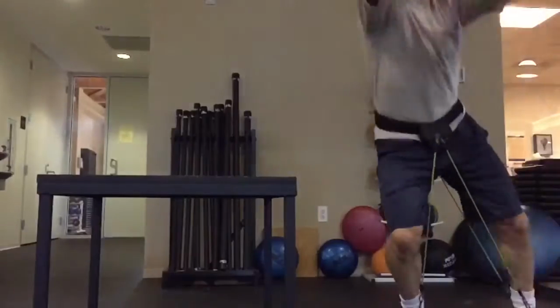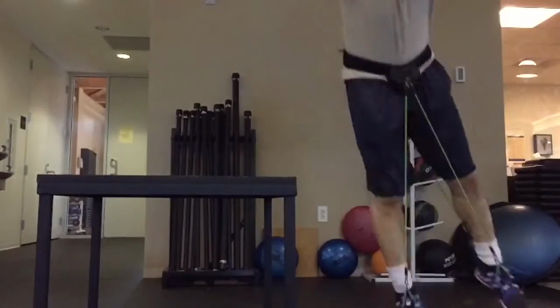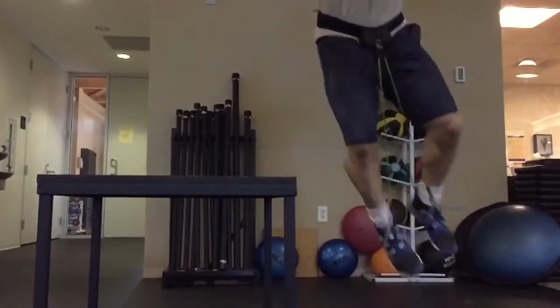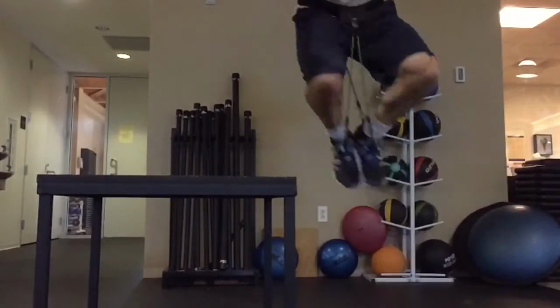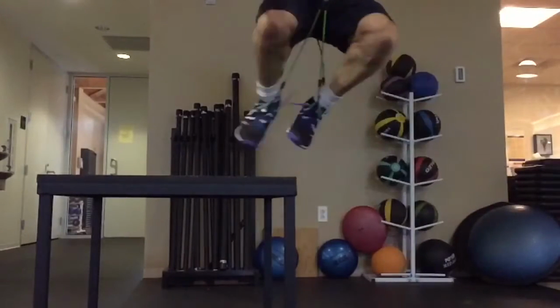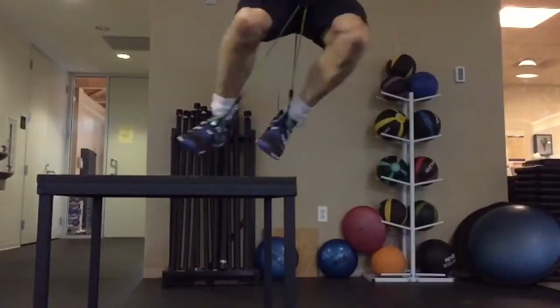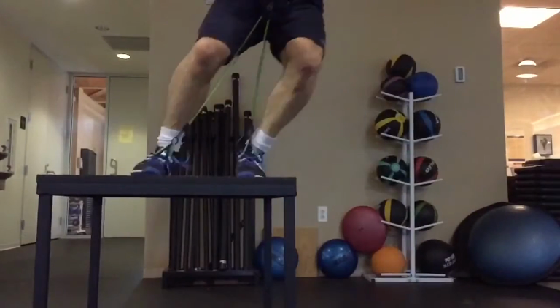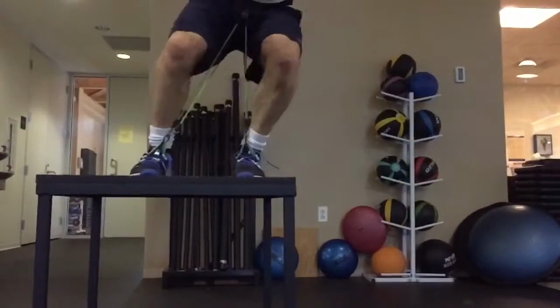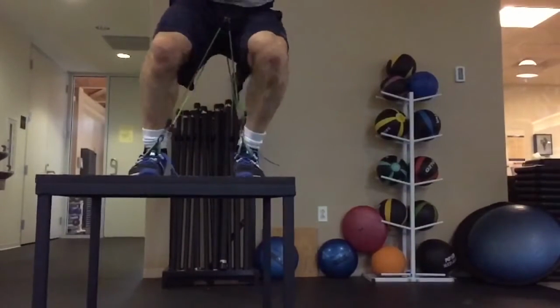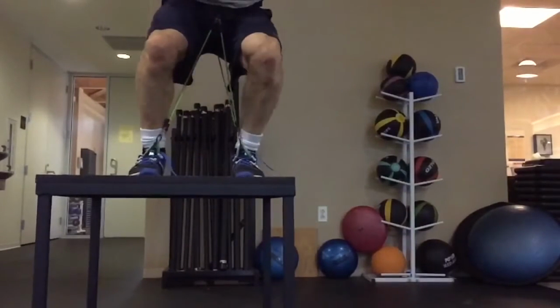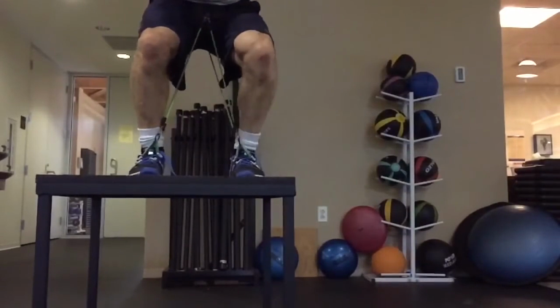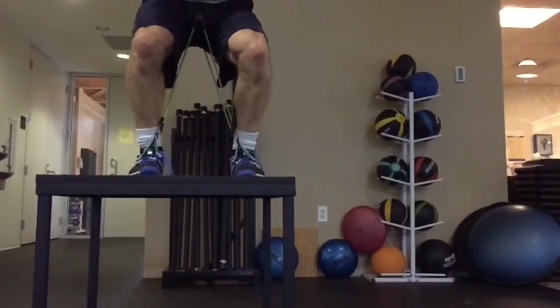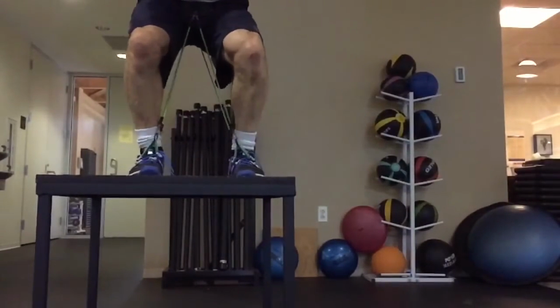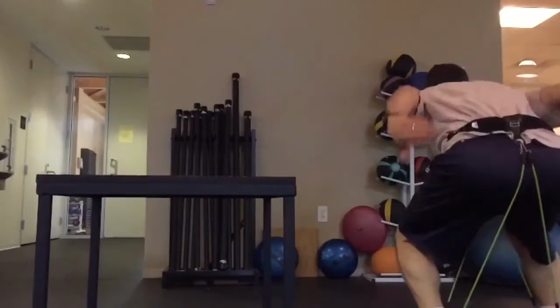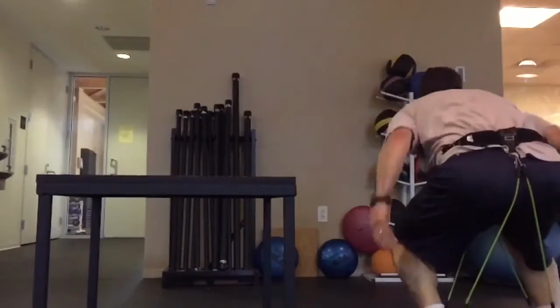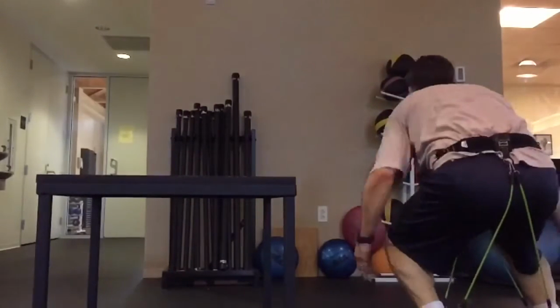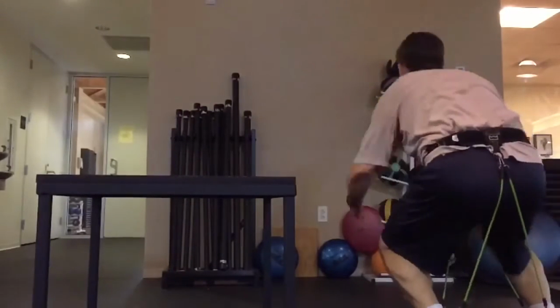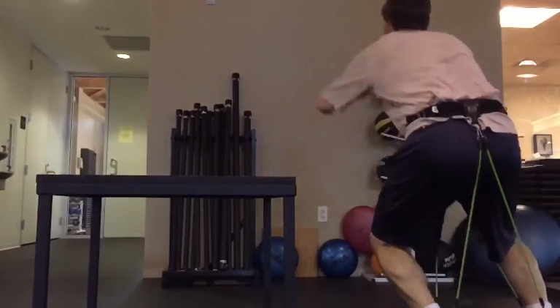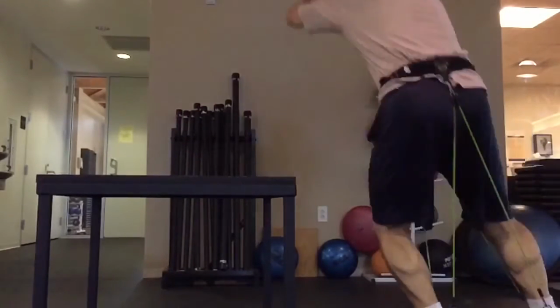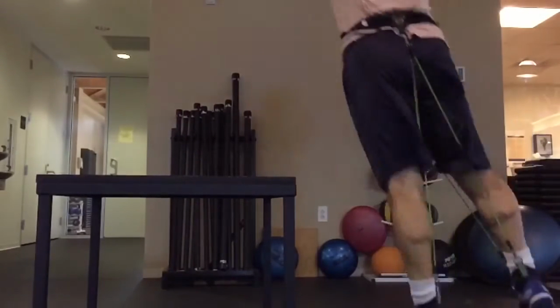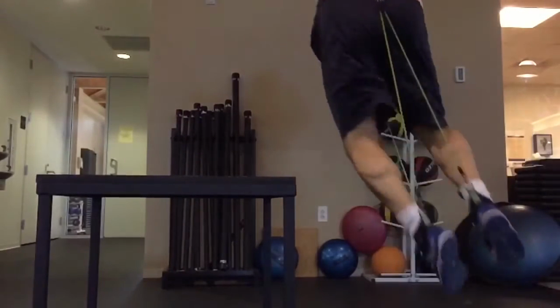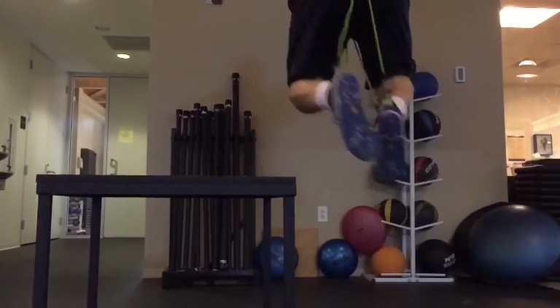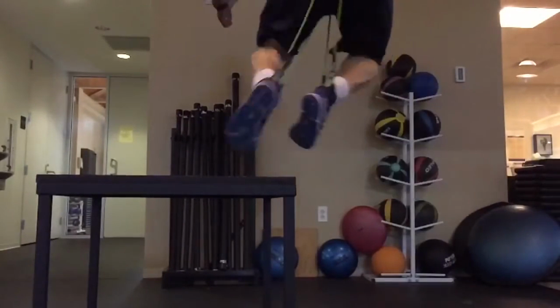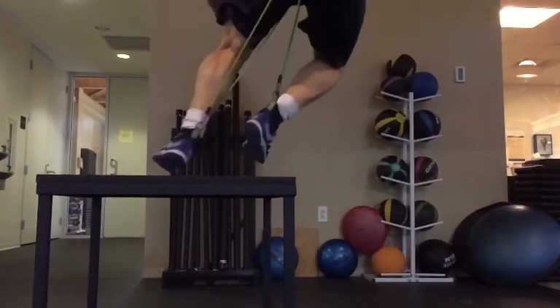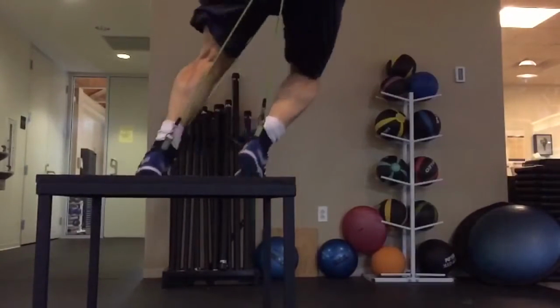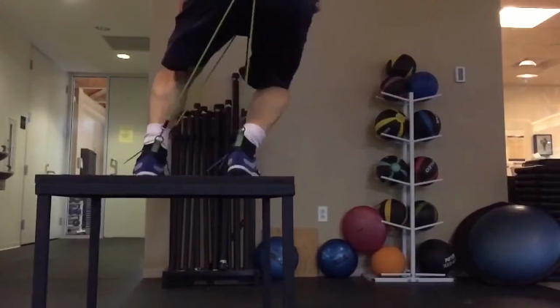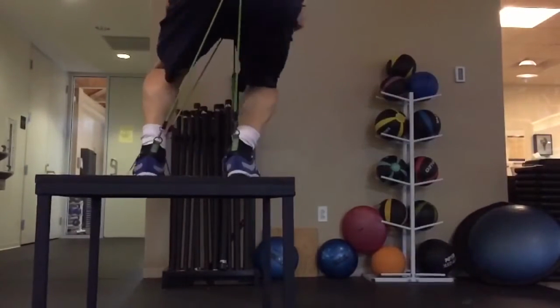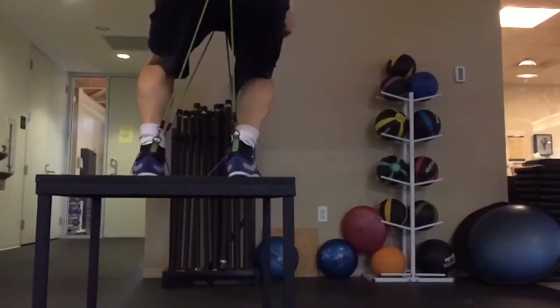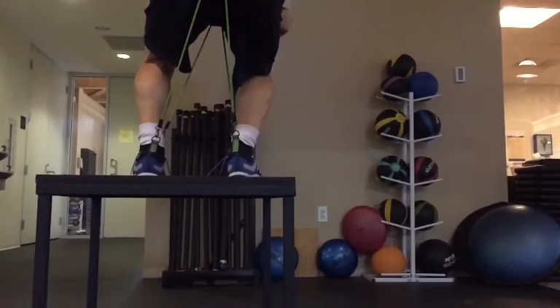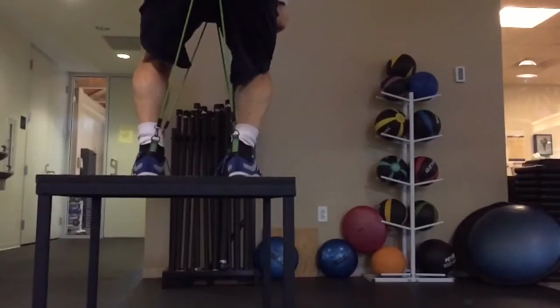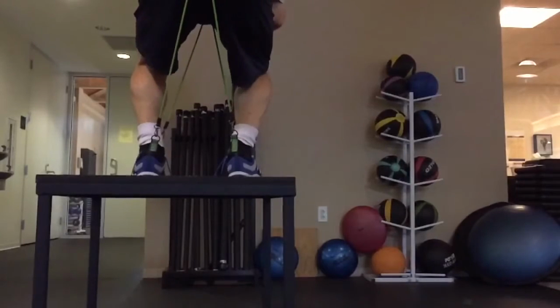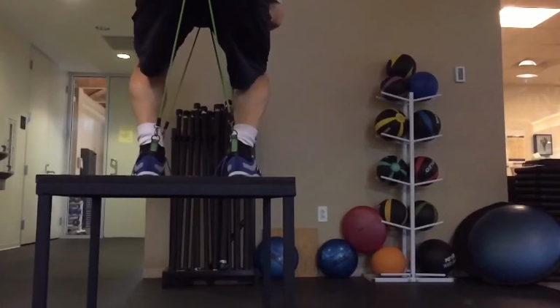Sports and fitness training has evolved. Work smarter, not longer. Wear your Bands.